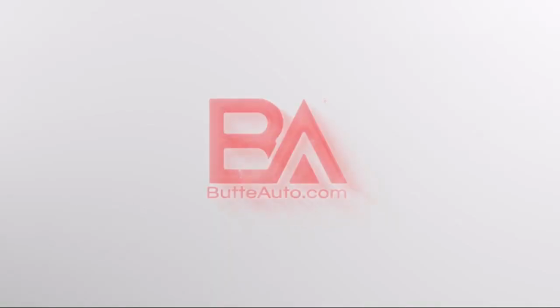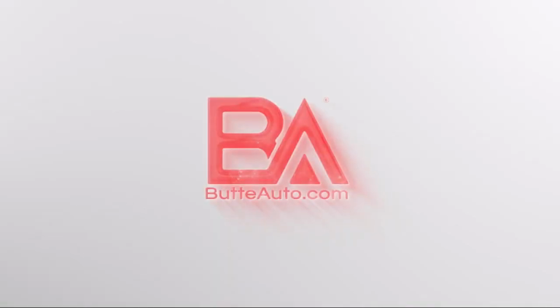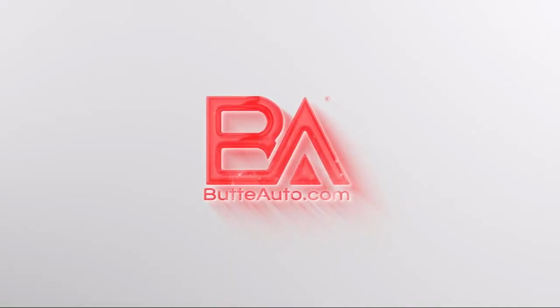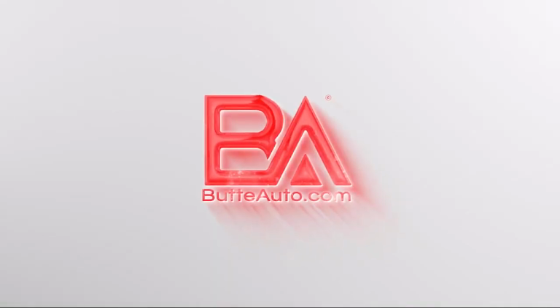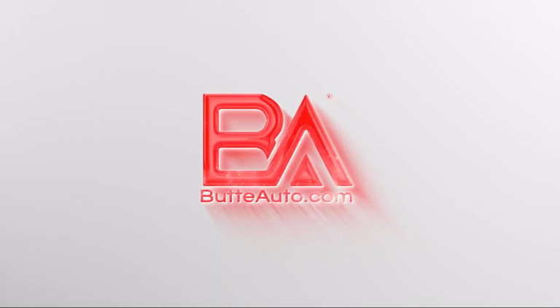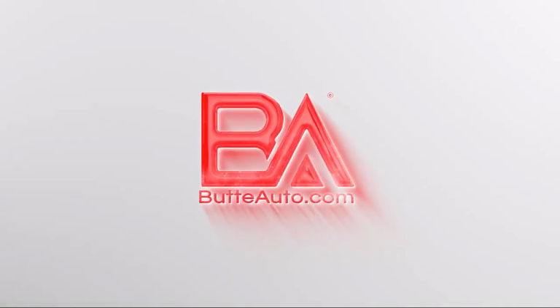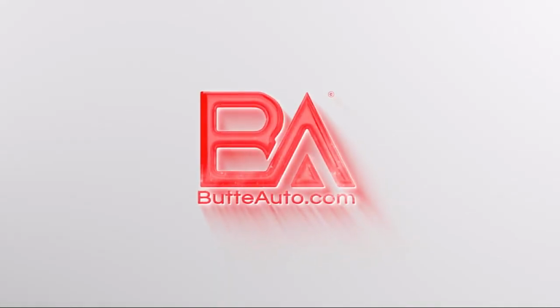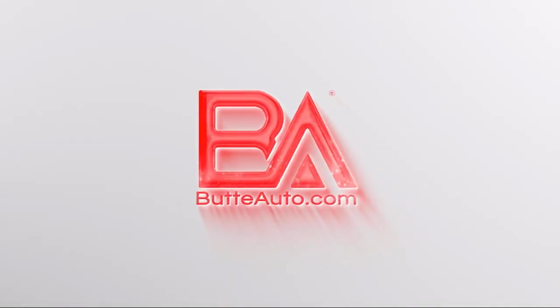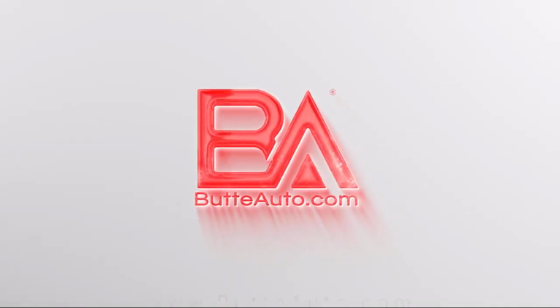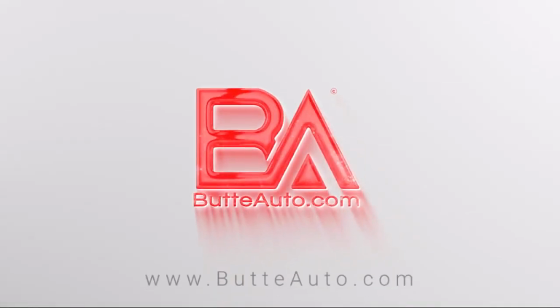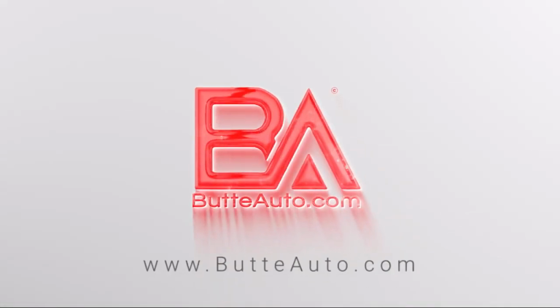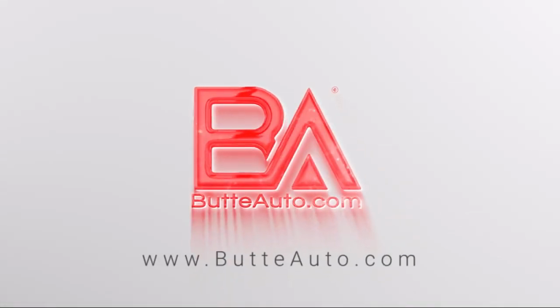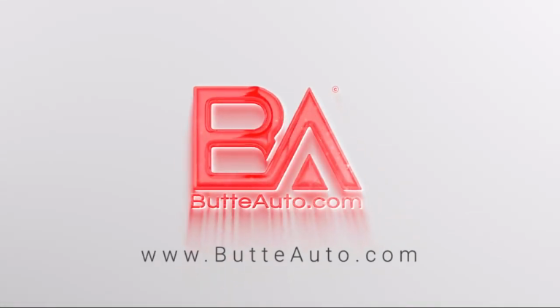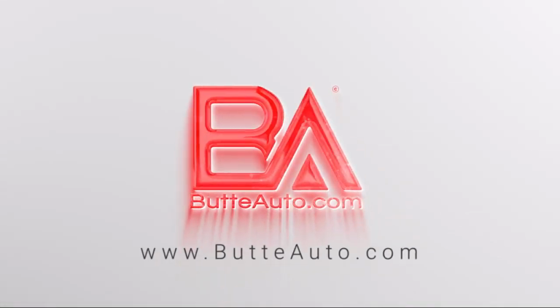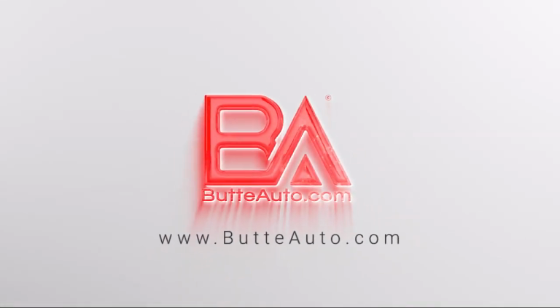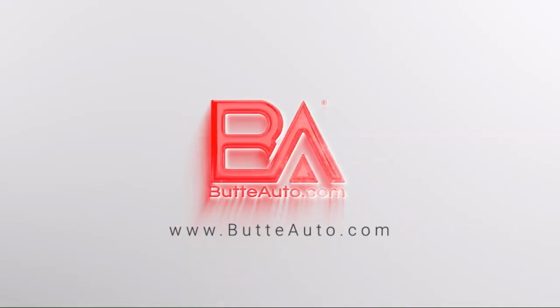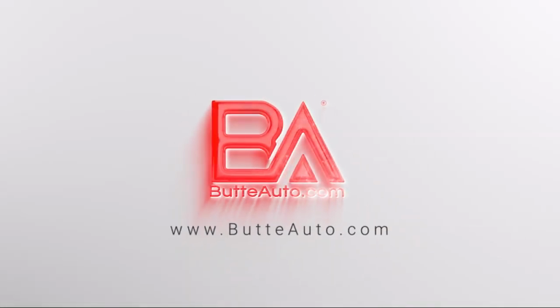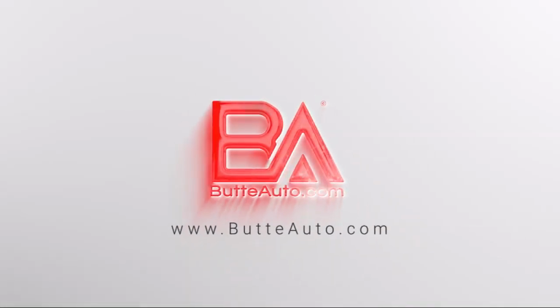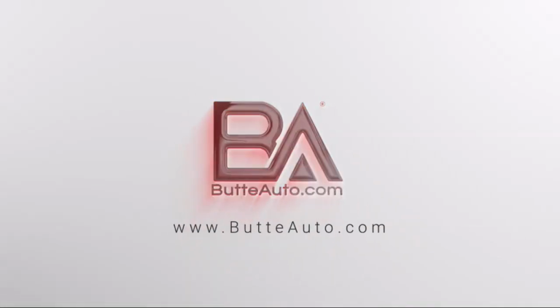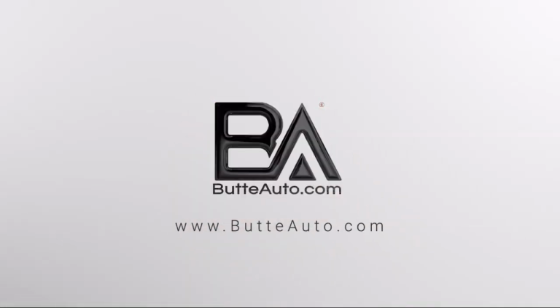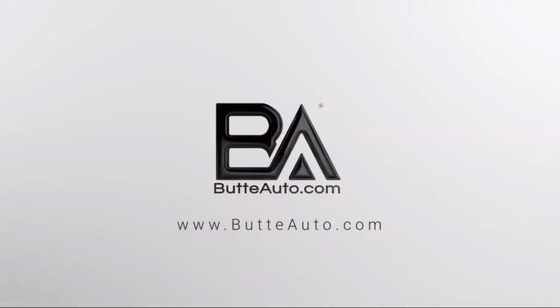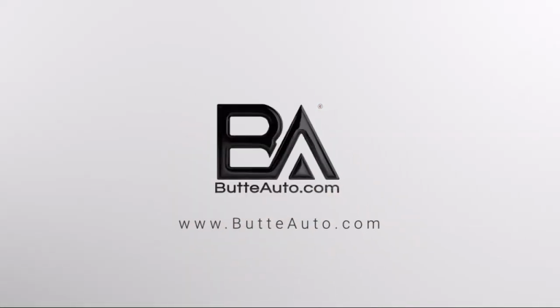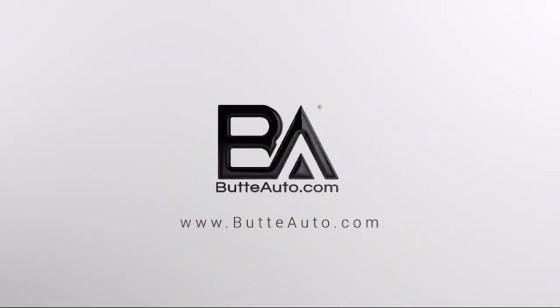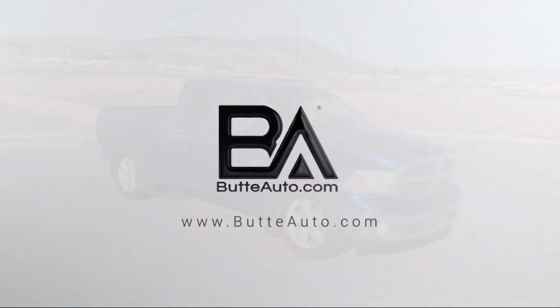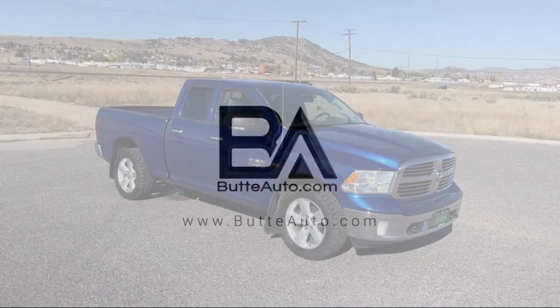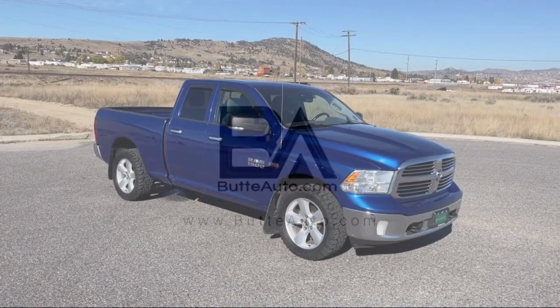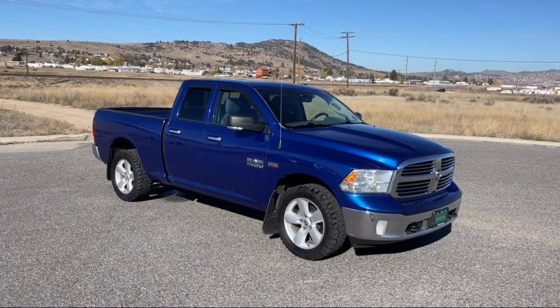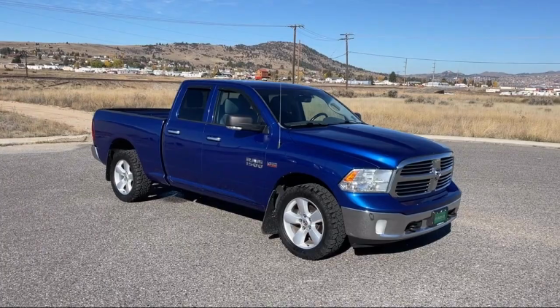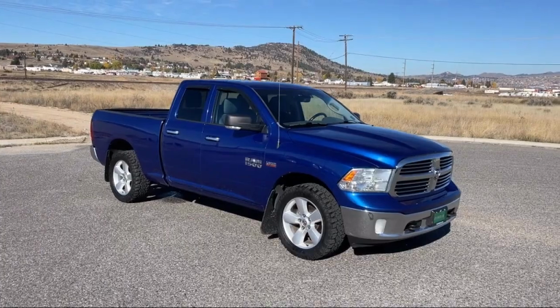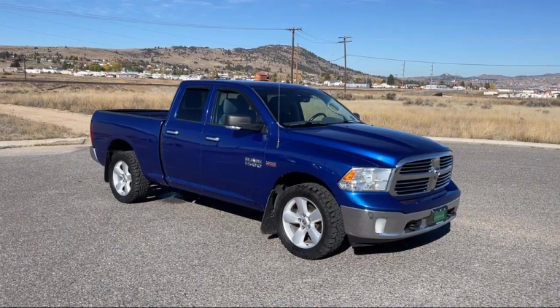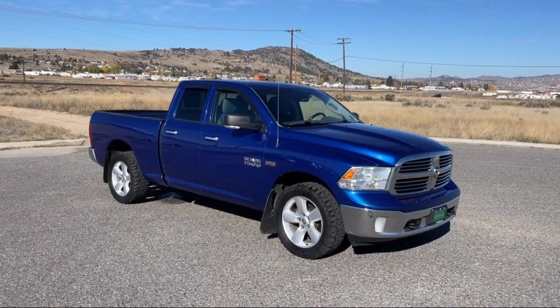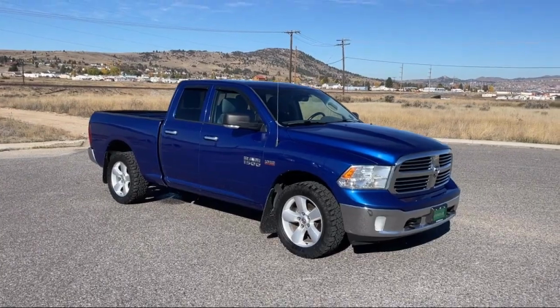Welcome to Viewed Auto, and here's a more in-depth view of one of our vehicles from our huge selection.